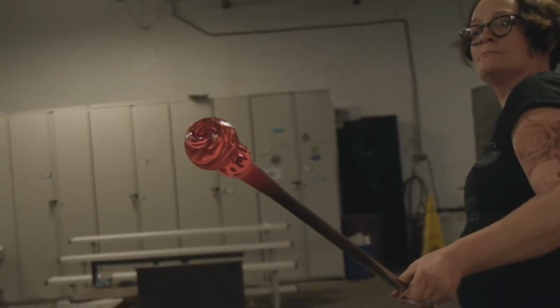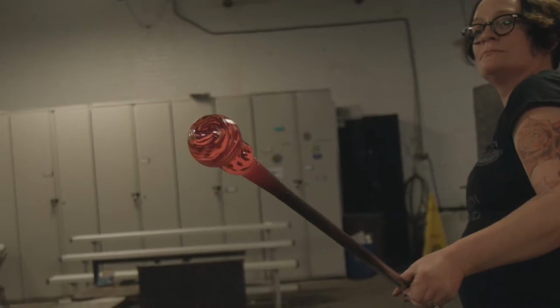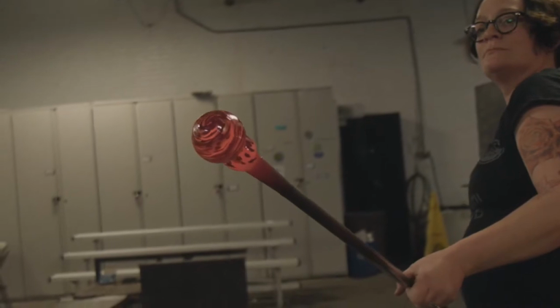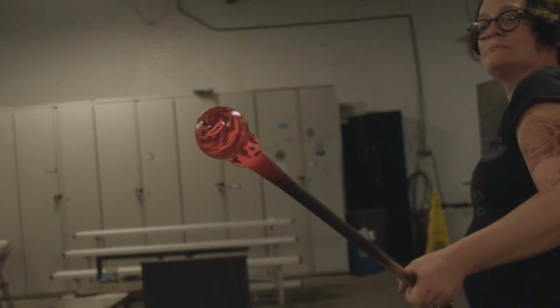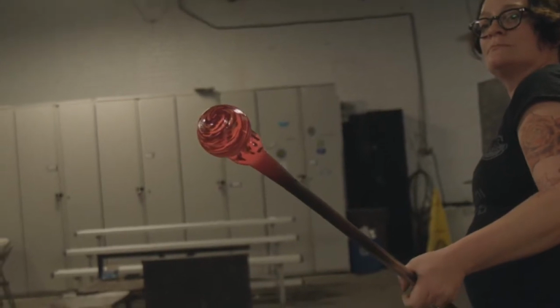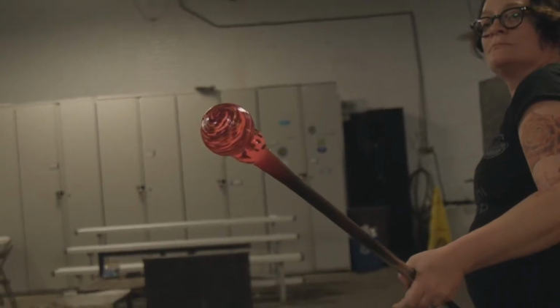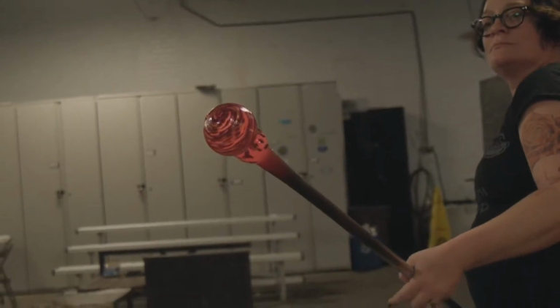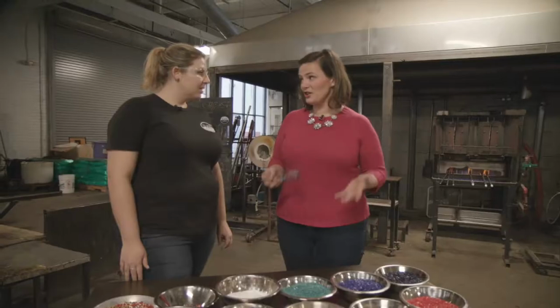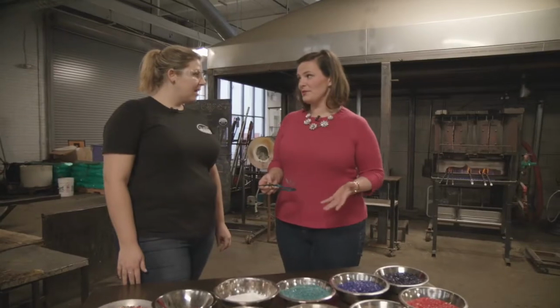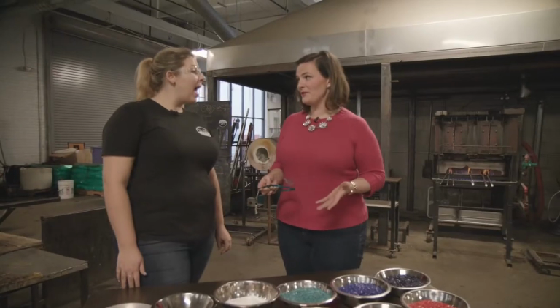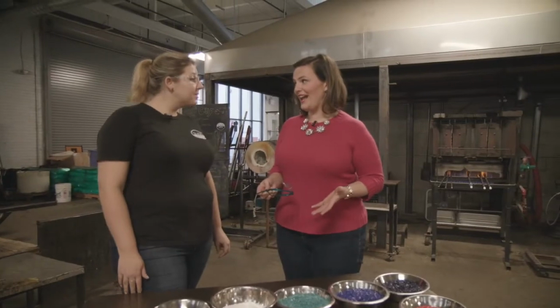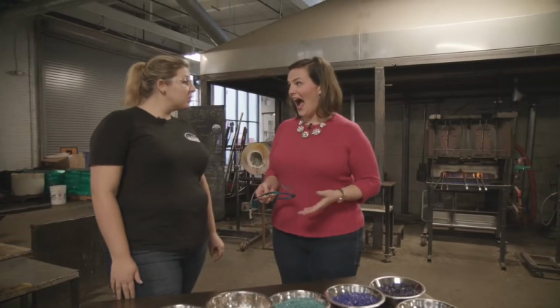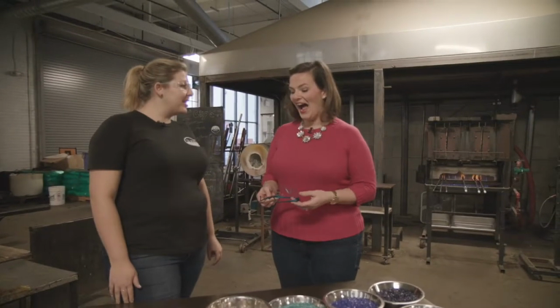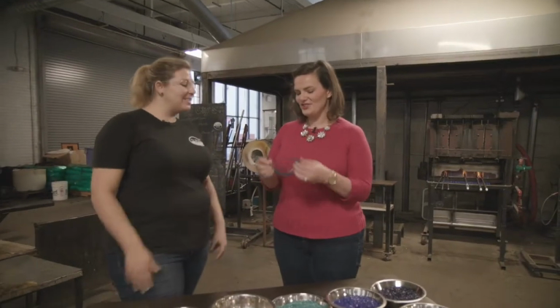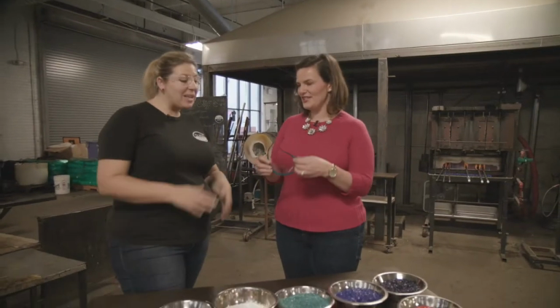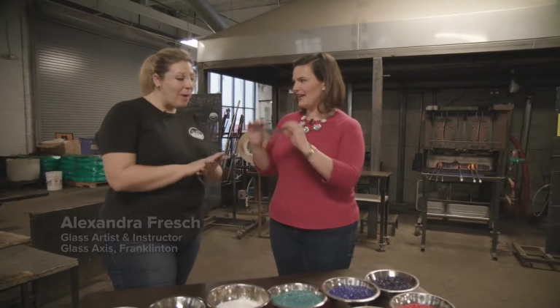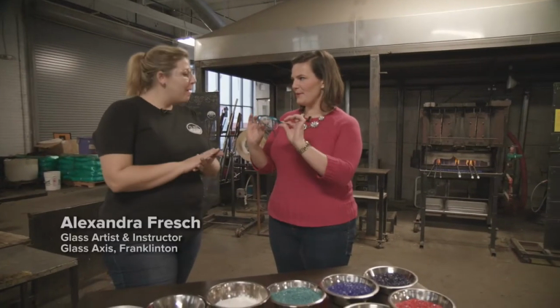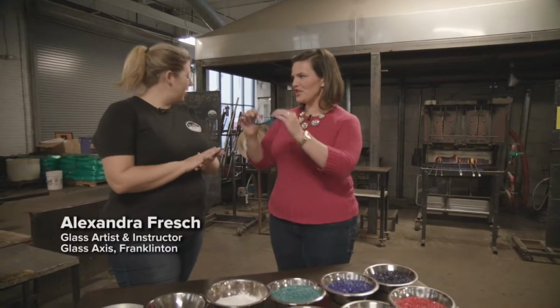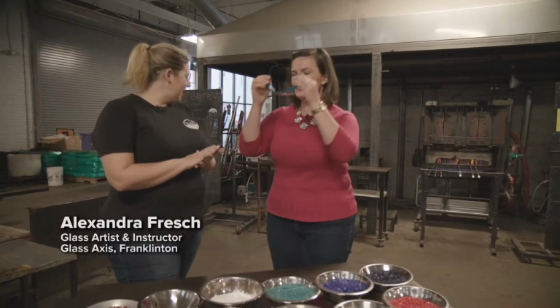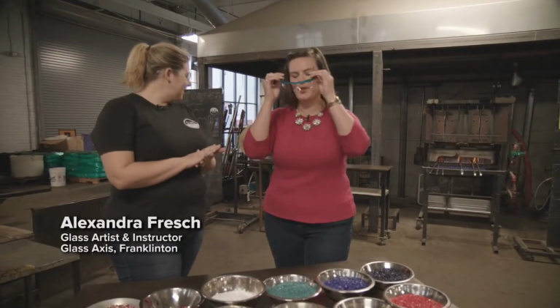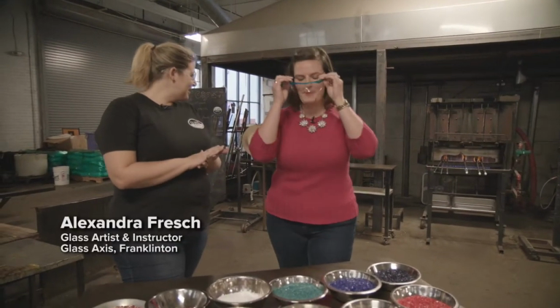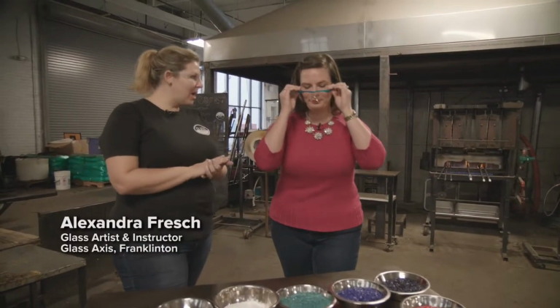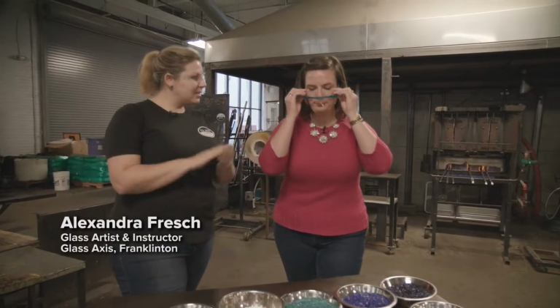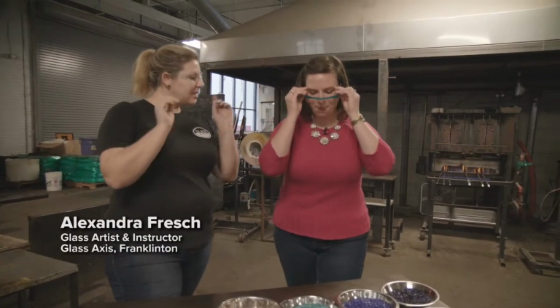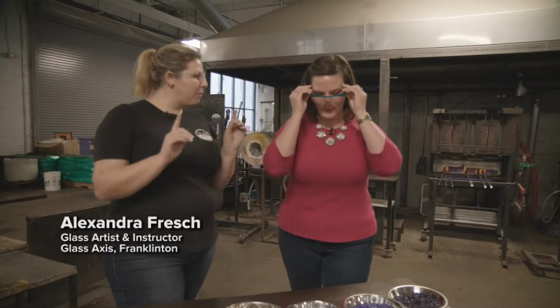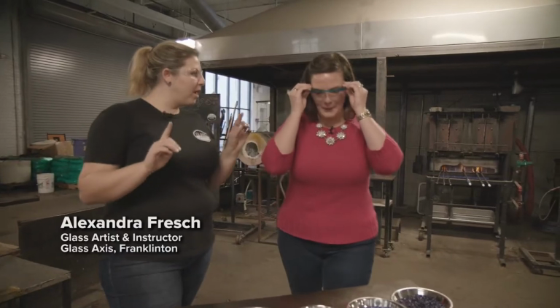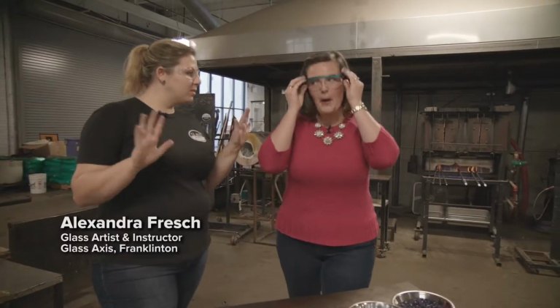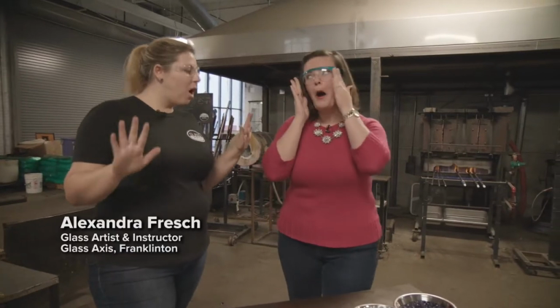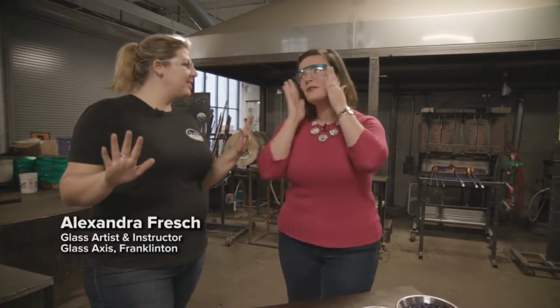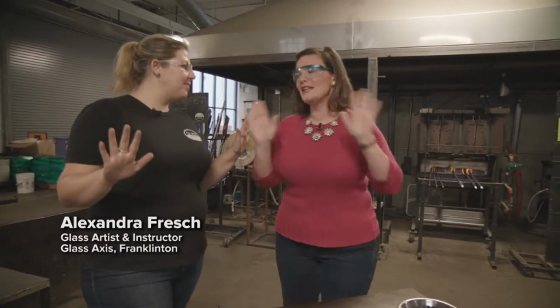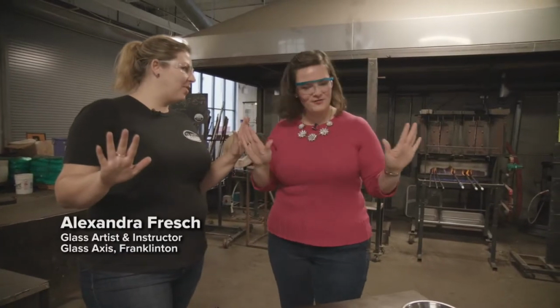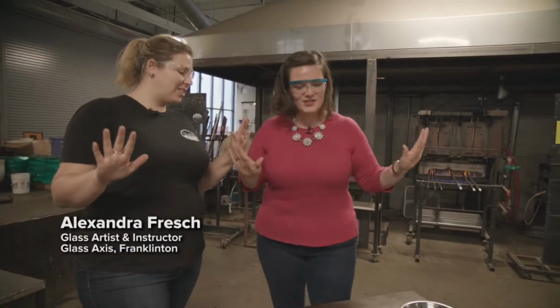All right, Alex, so you're going to show me how to make a Christmas ornament, right? Absolutely. So I need my protection — put your safety glasses on. Step one: always safety first.